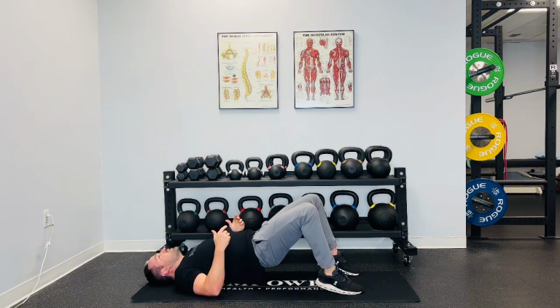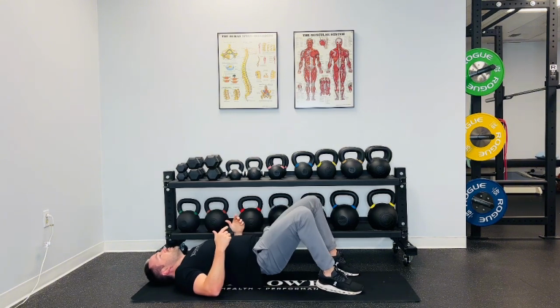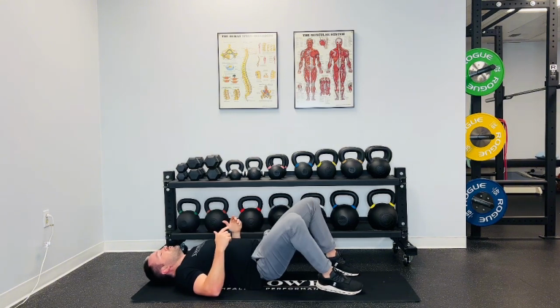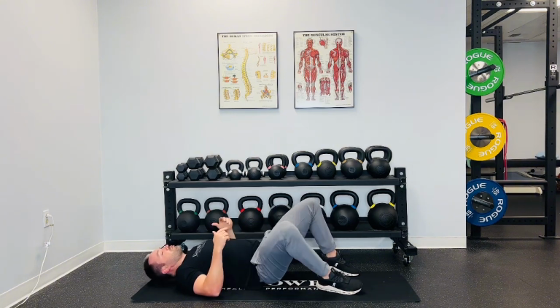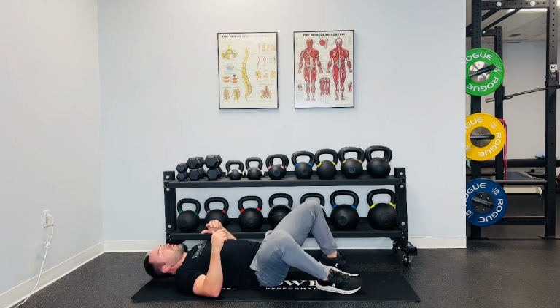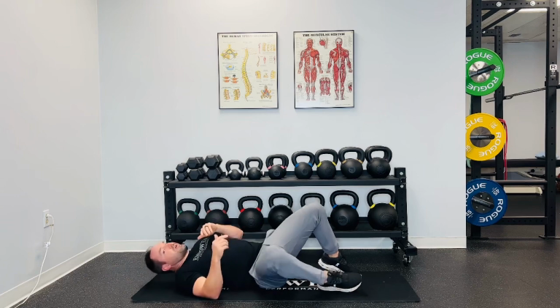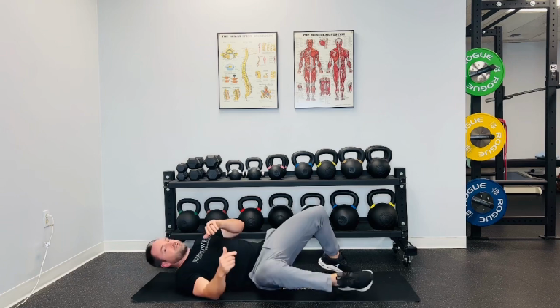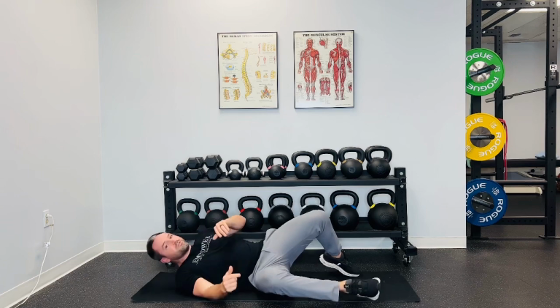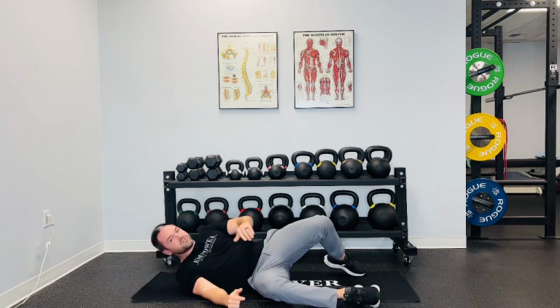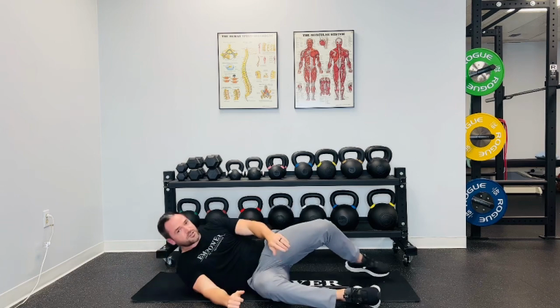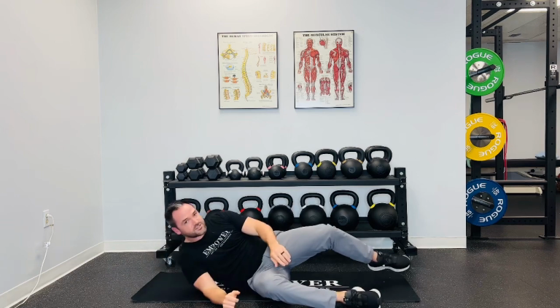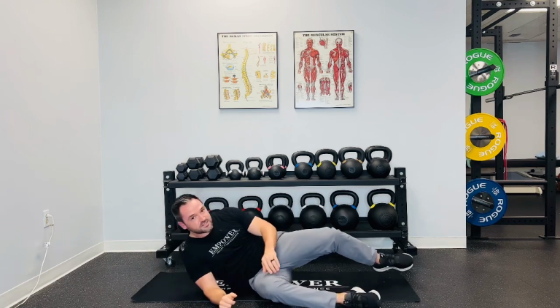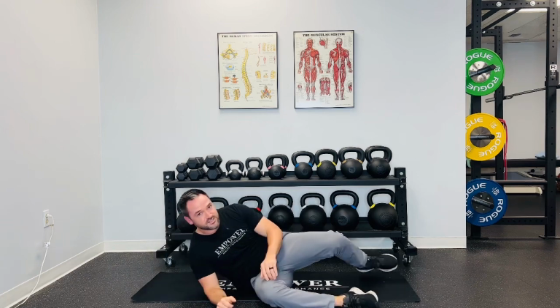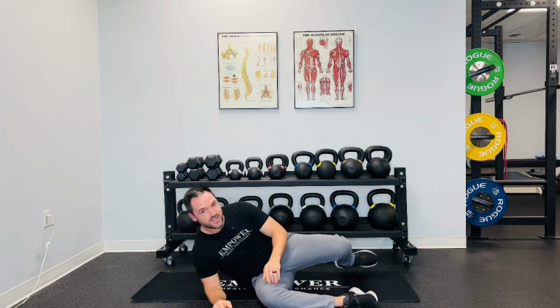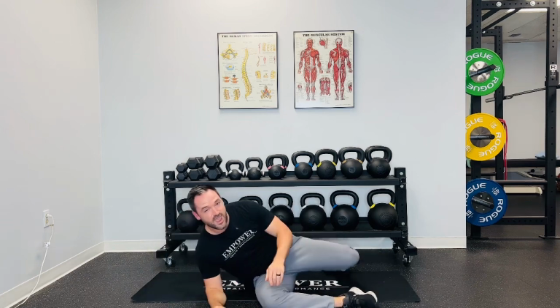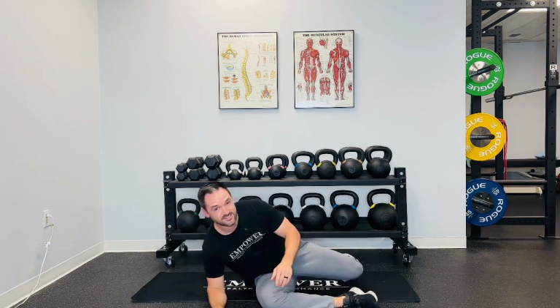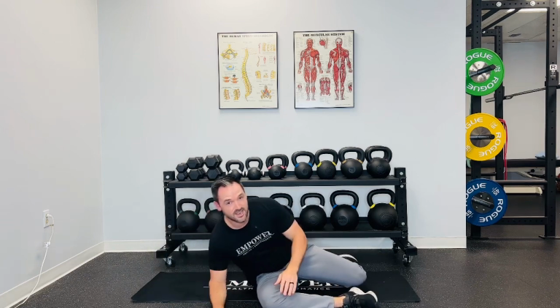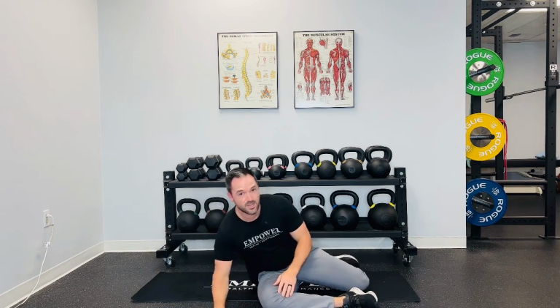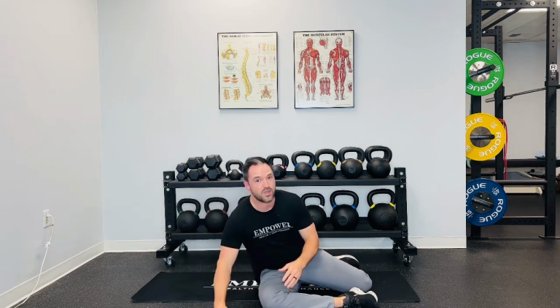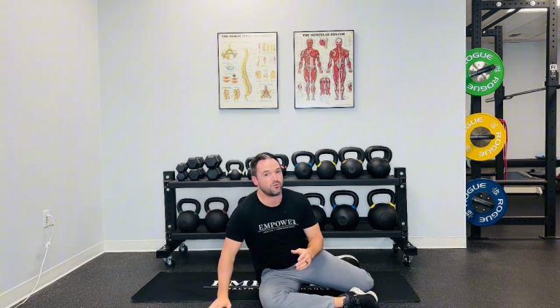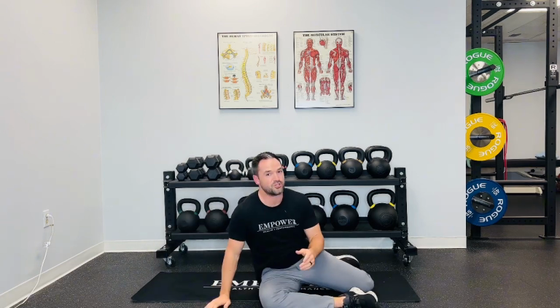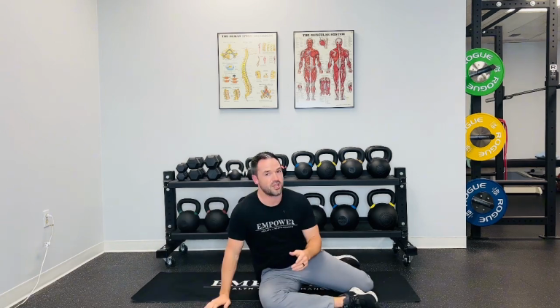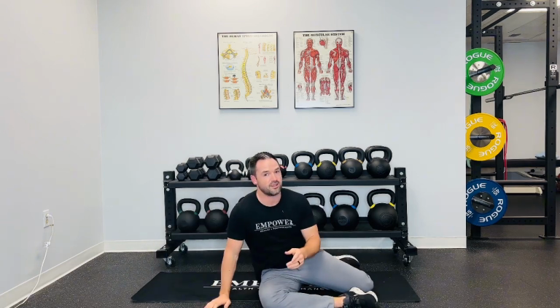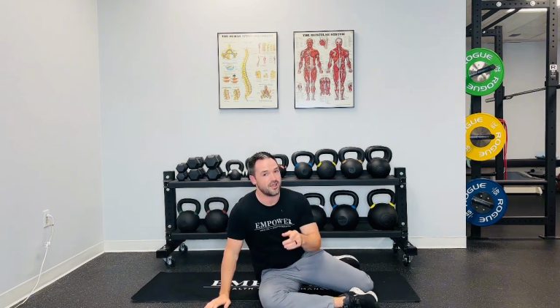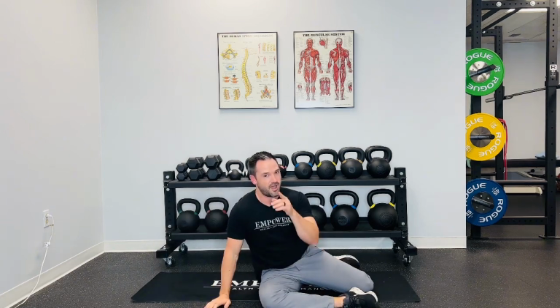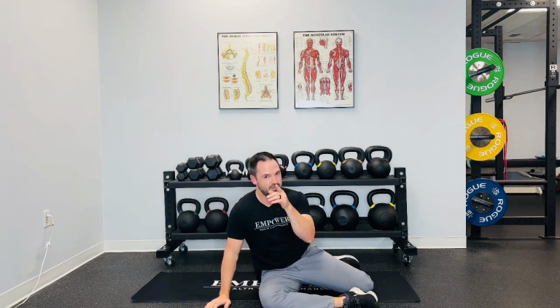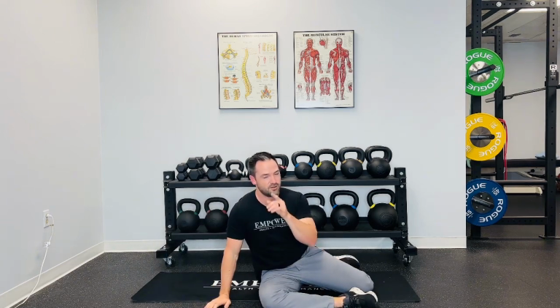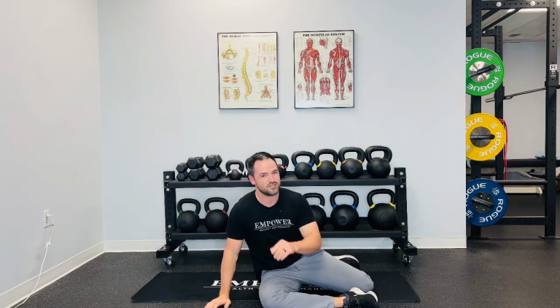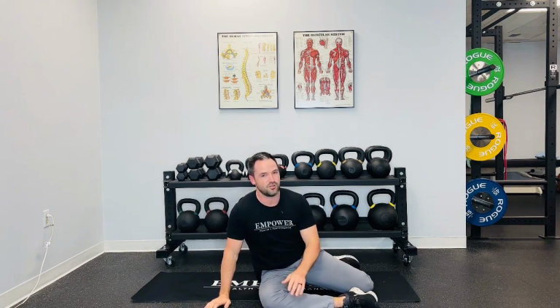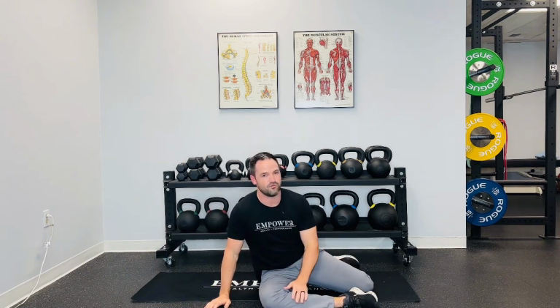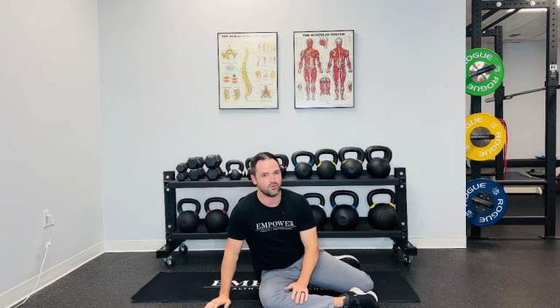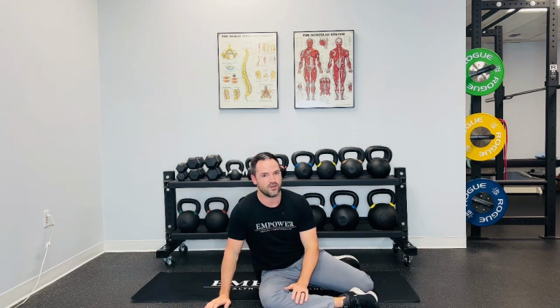Do three rounds of those exercises, then stand up and recheck it. I guarantee you feel better.